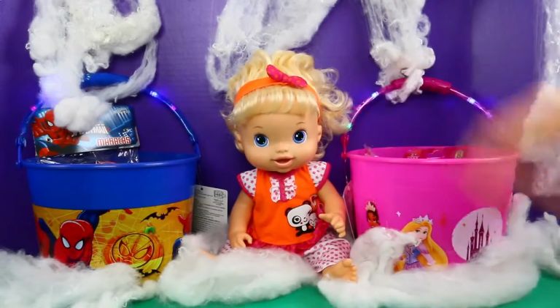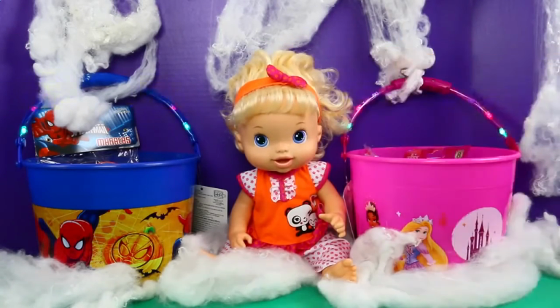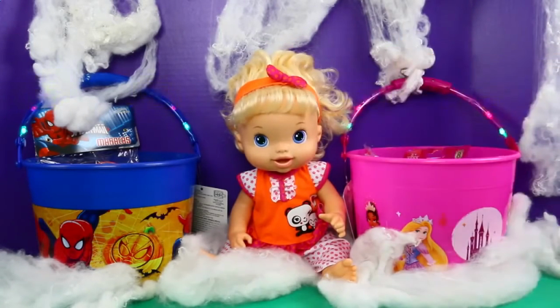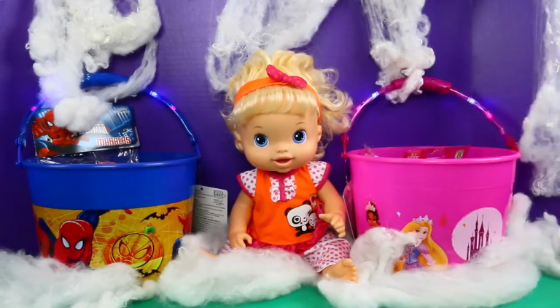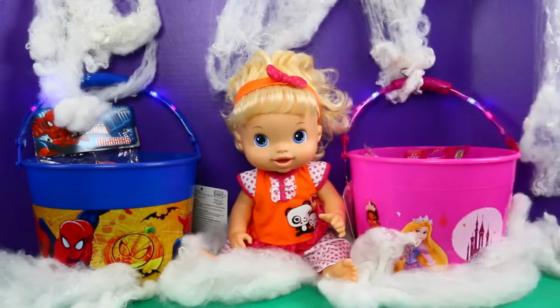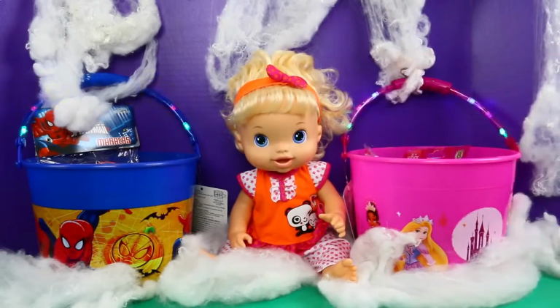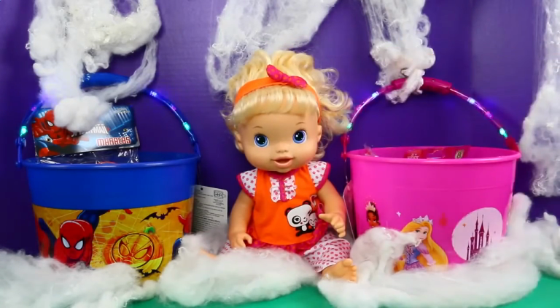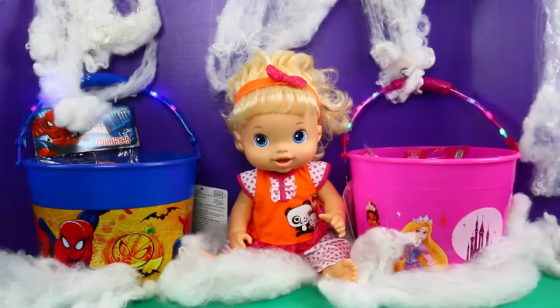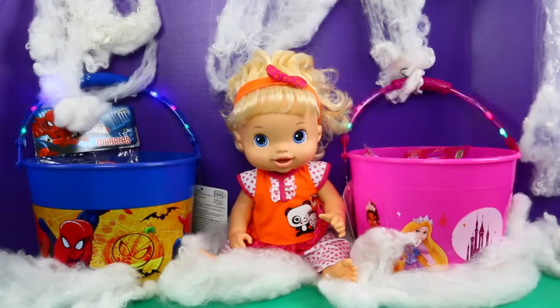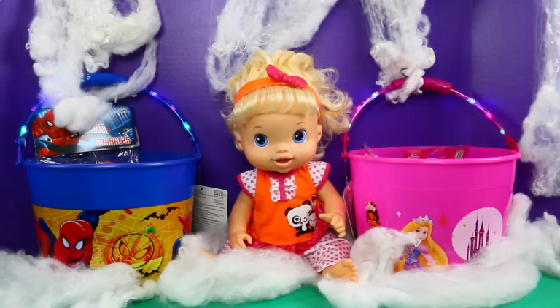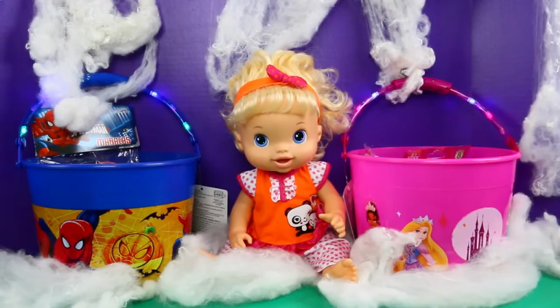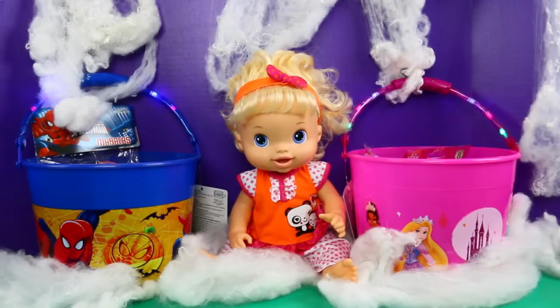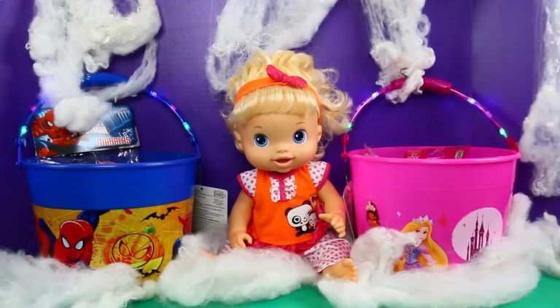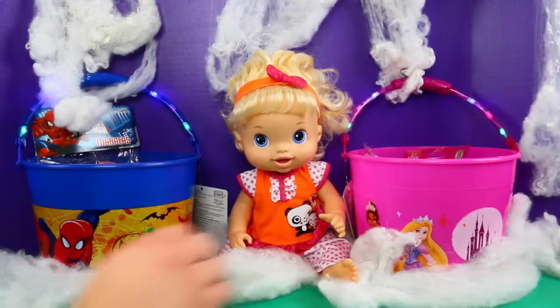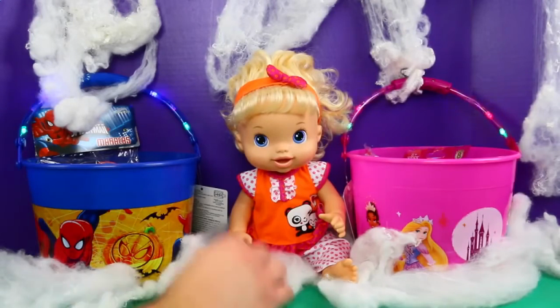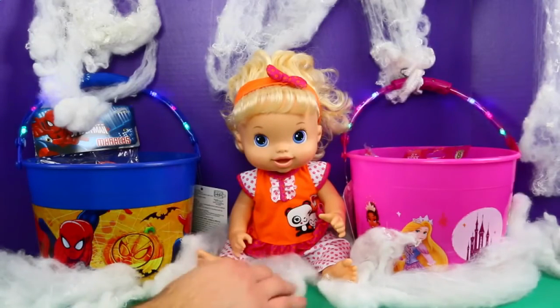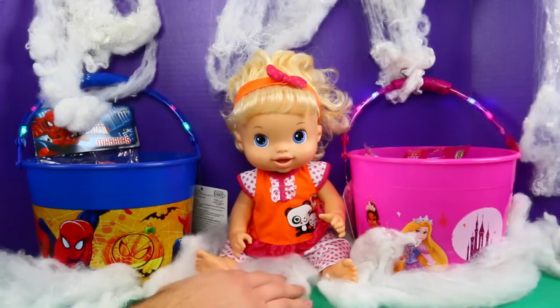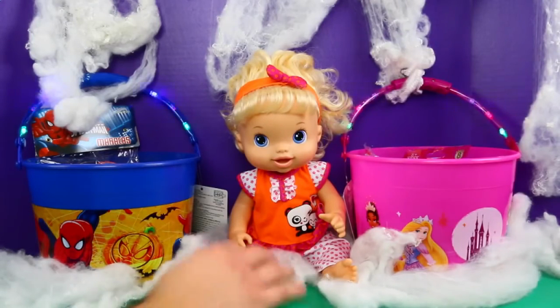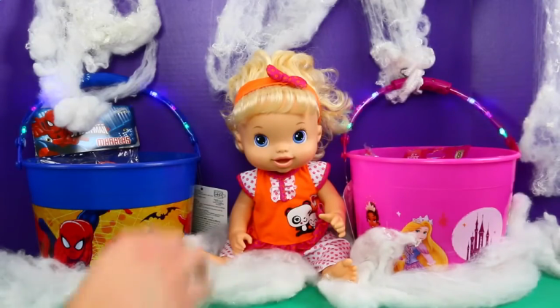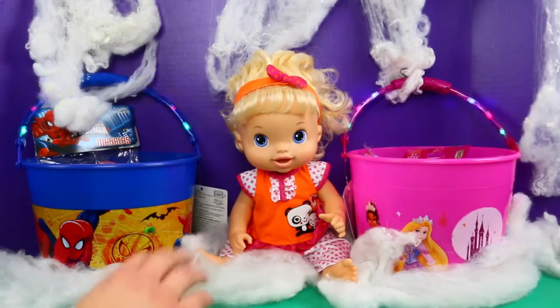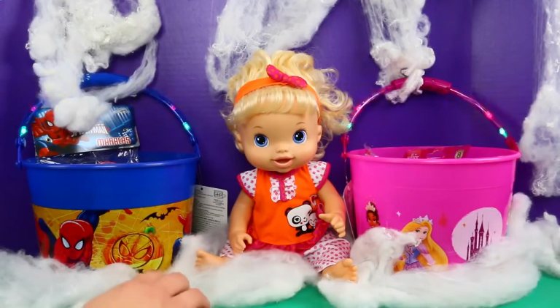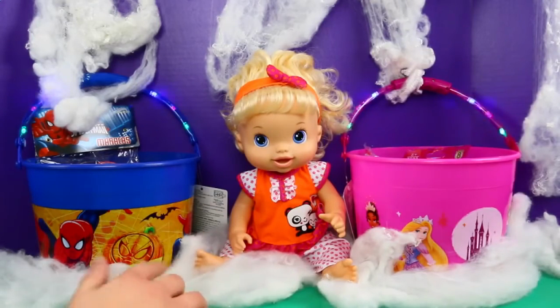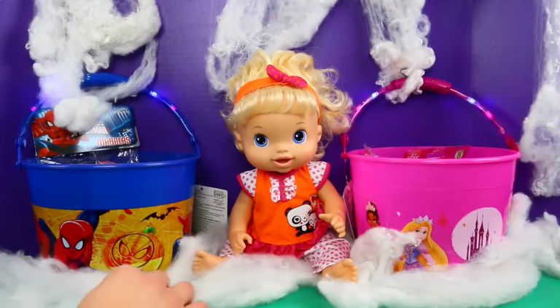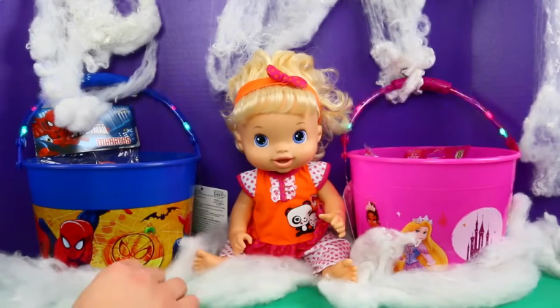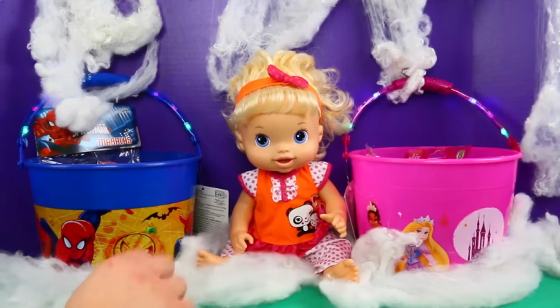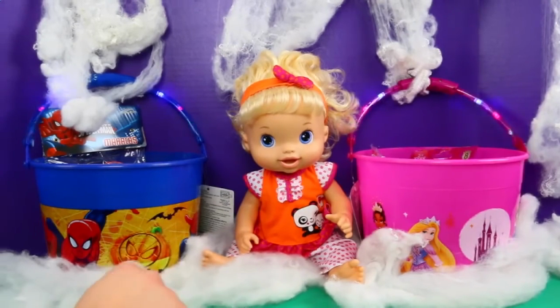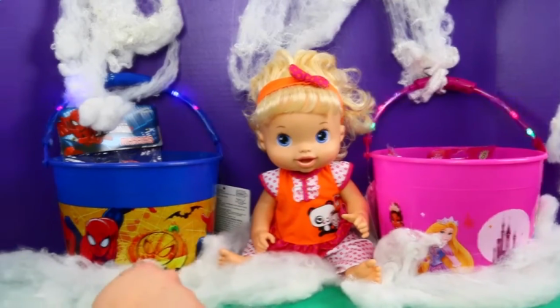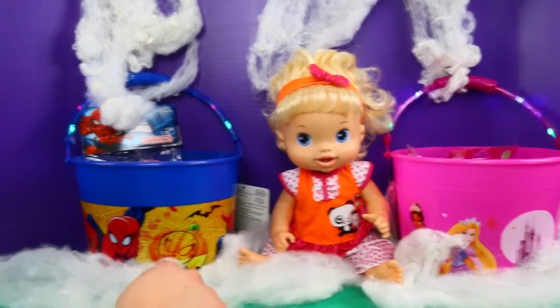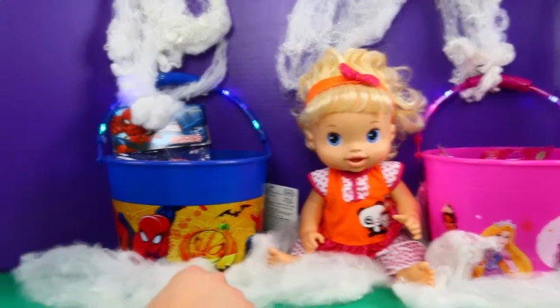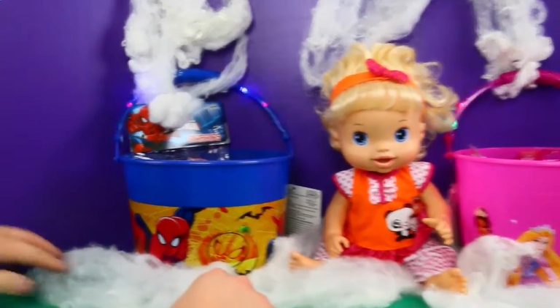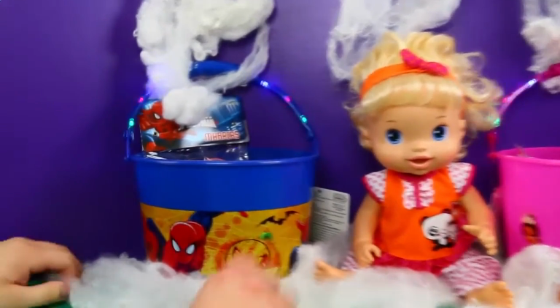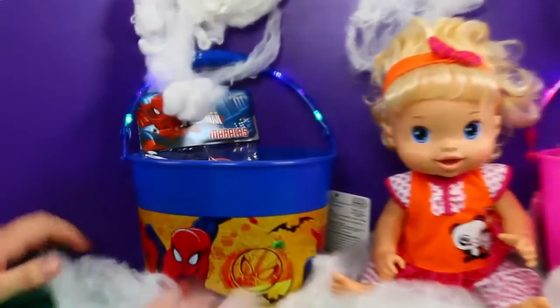This is Sophie. I haven't used her forever. She's so cute. And then we have surprise buckets over here.